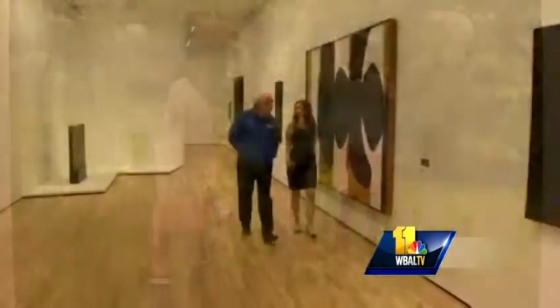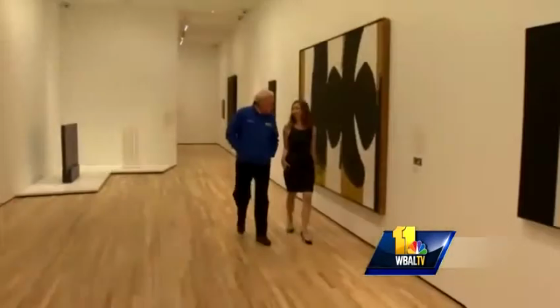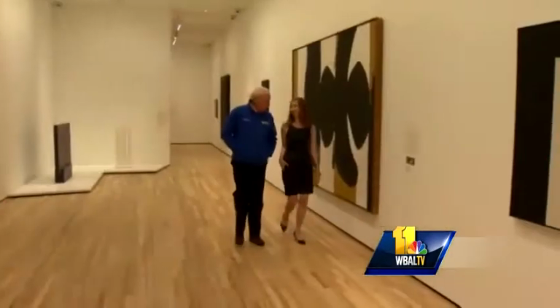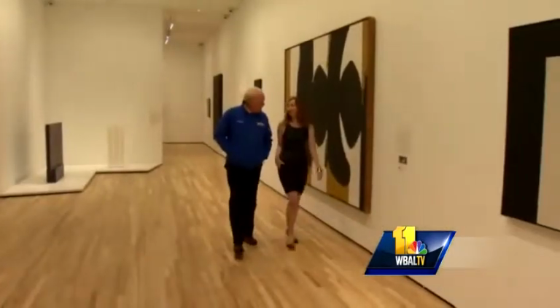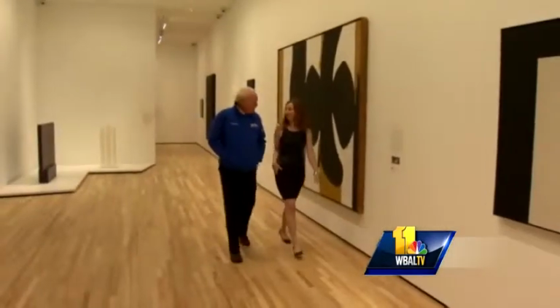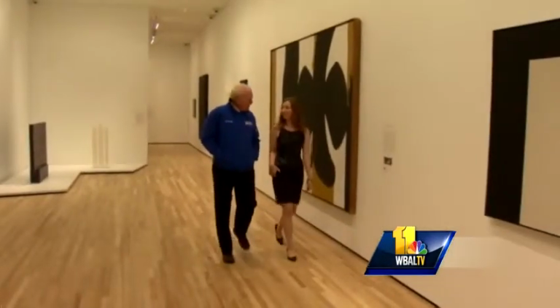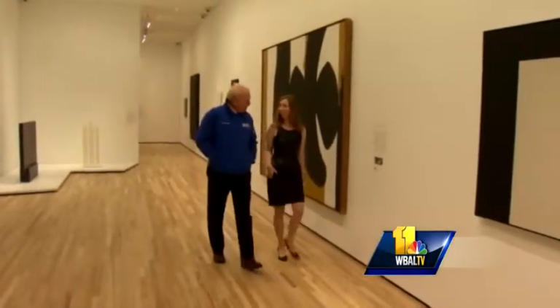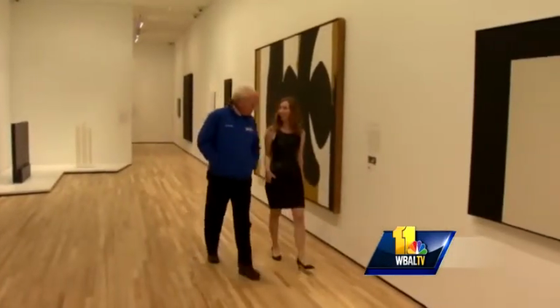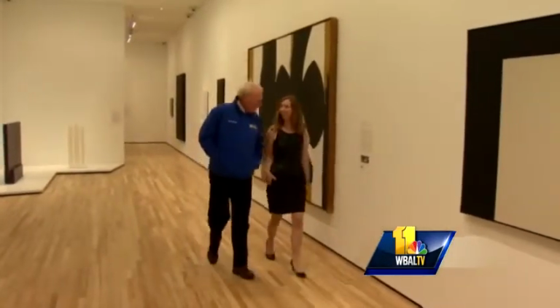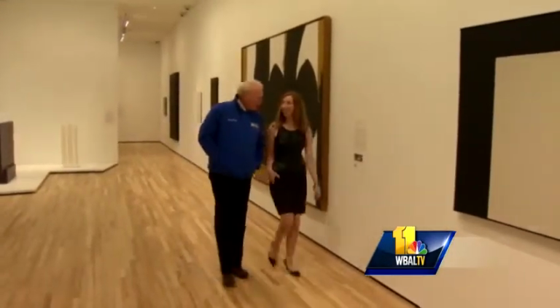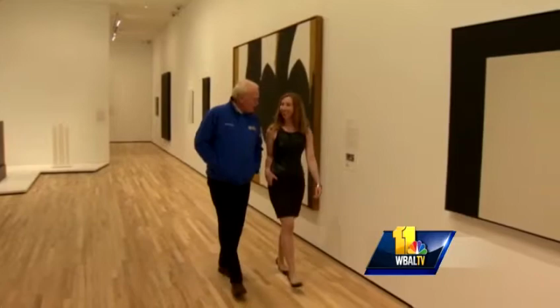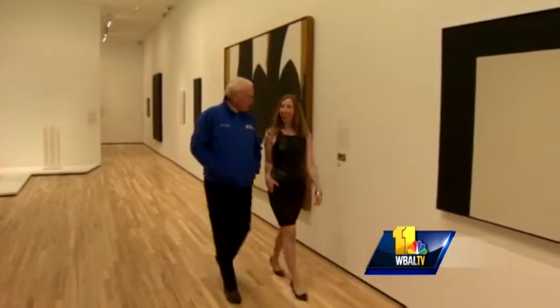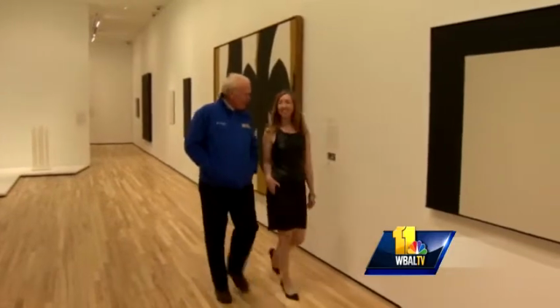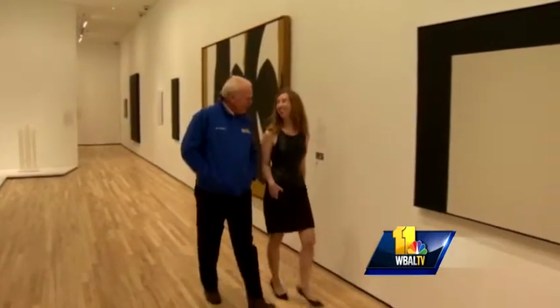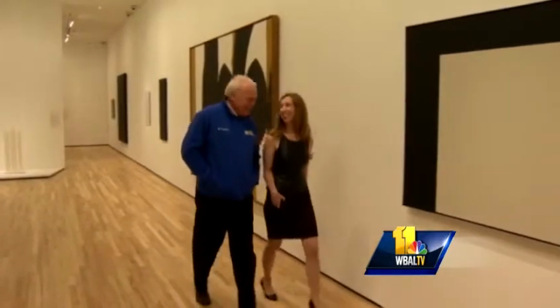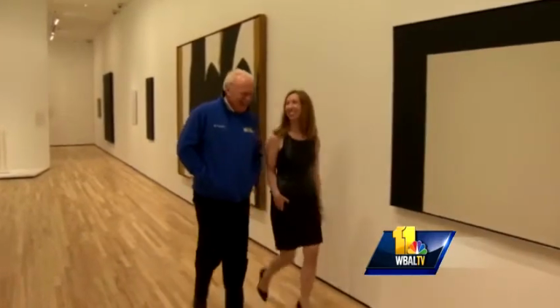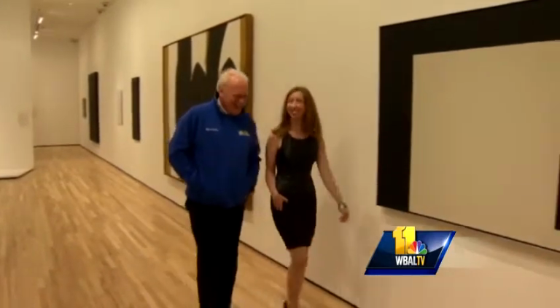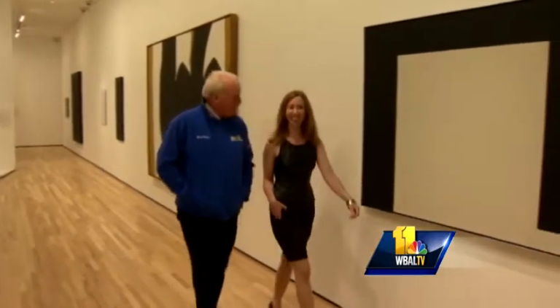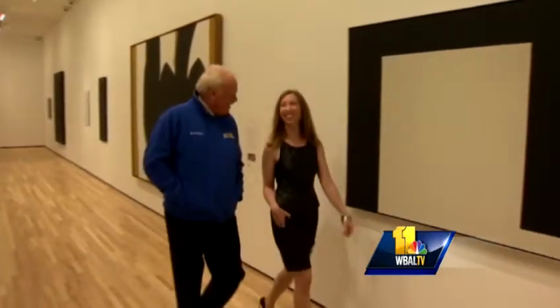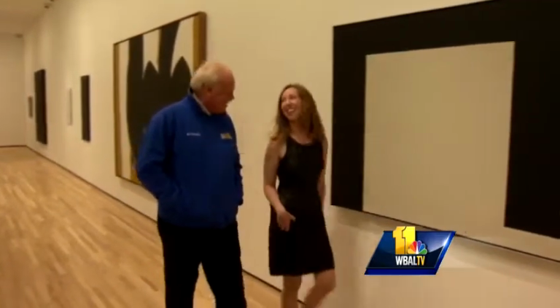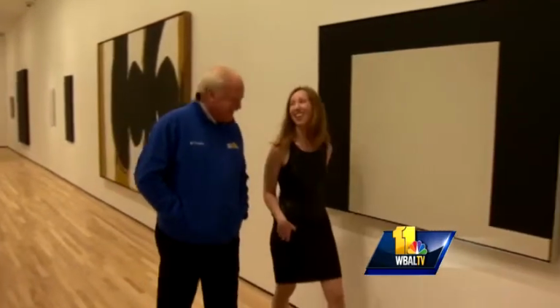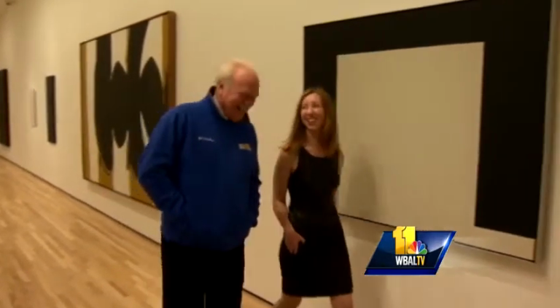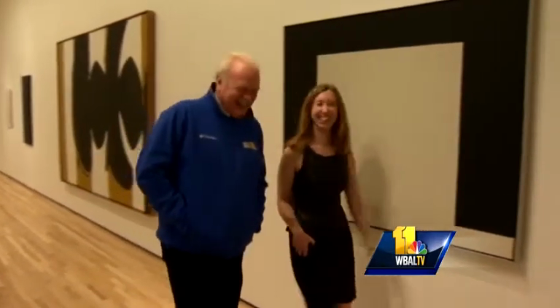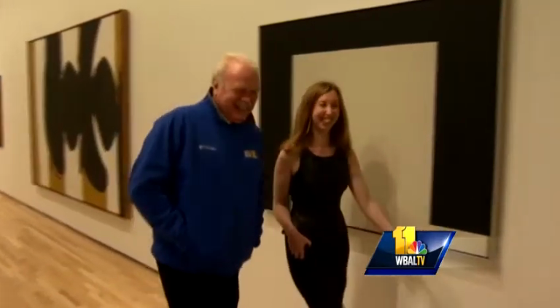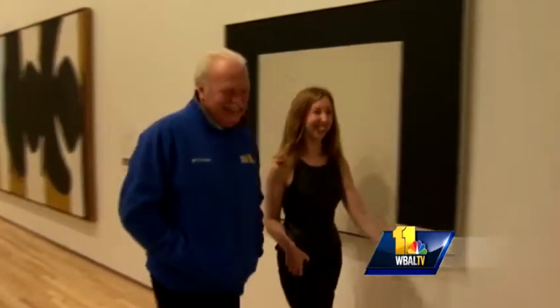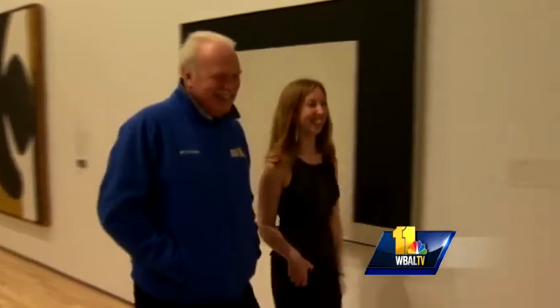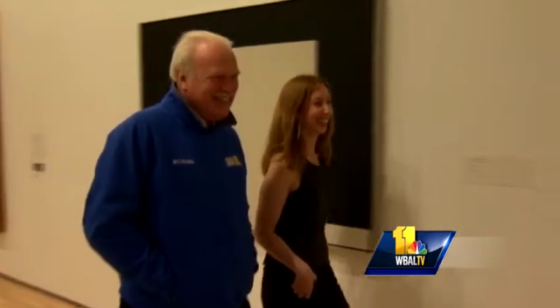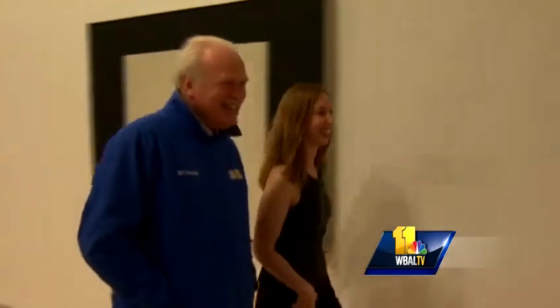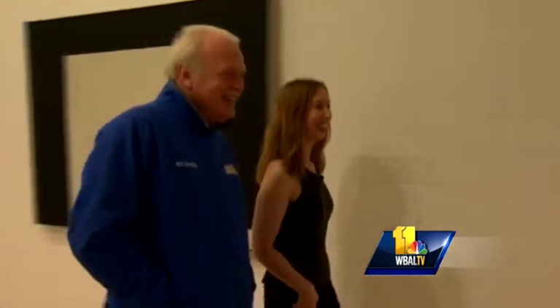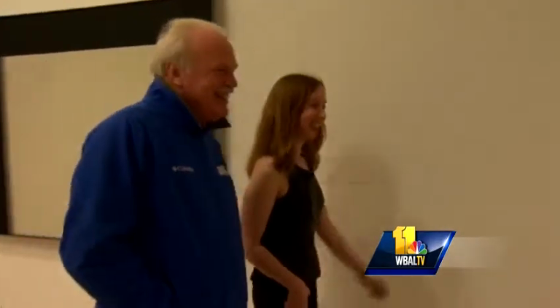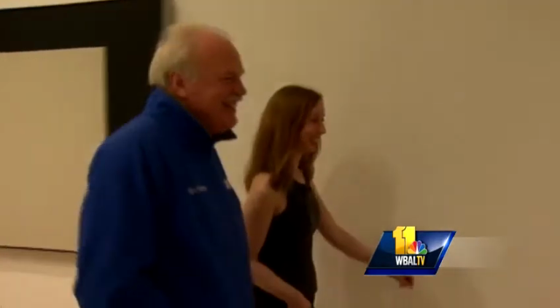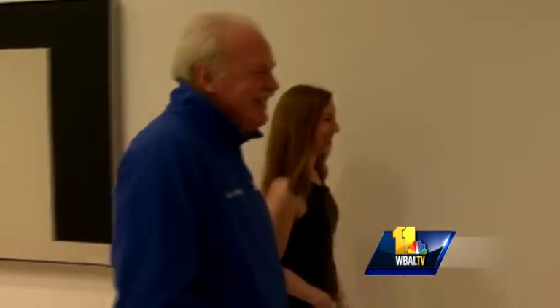Christian Hillman is the curator, and she took us on a tour and showed us some of the over 100 works of art.